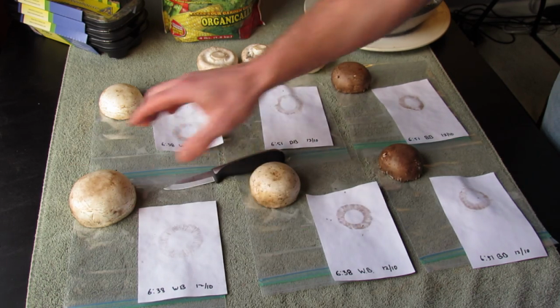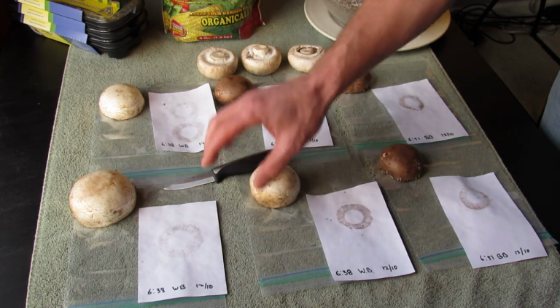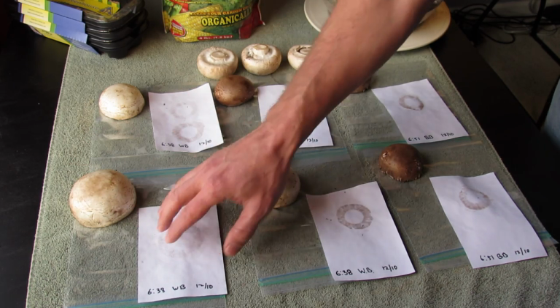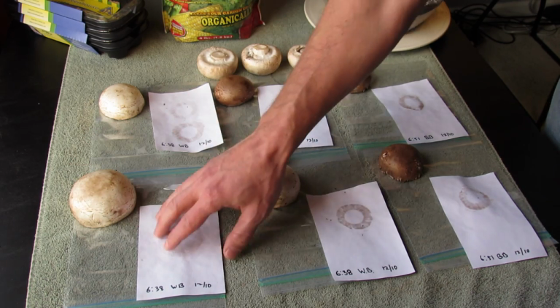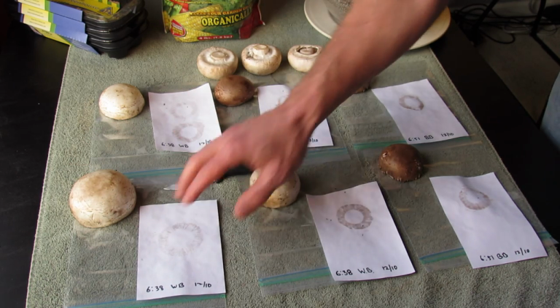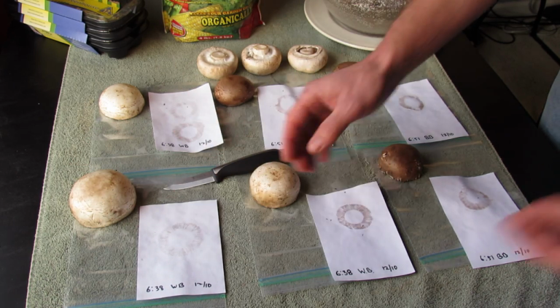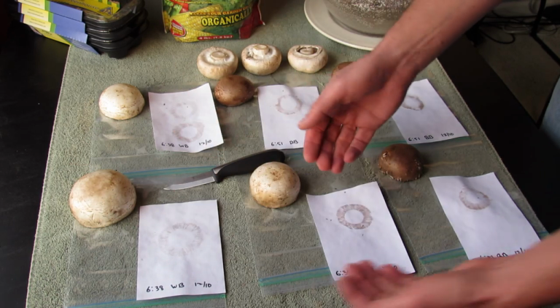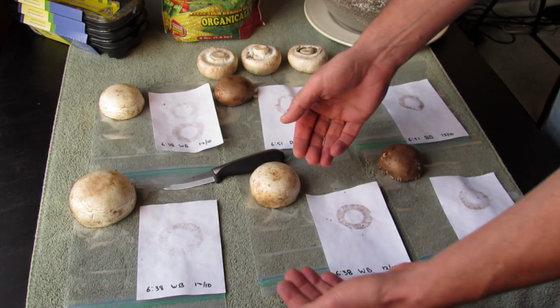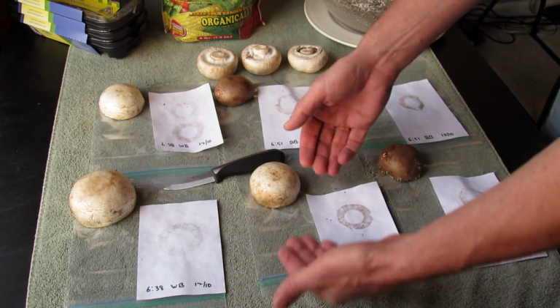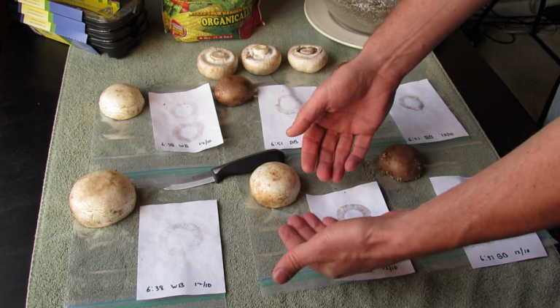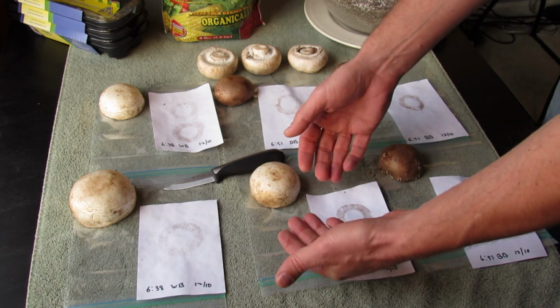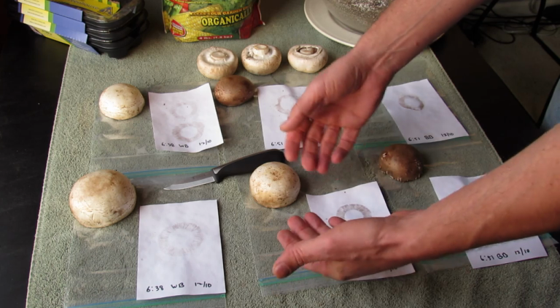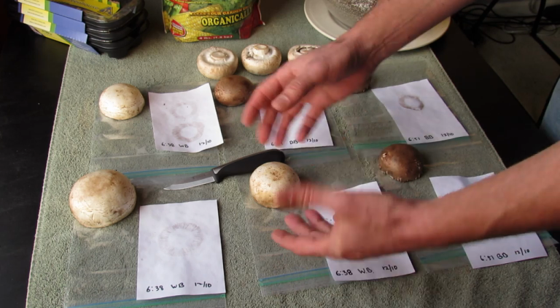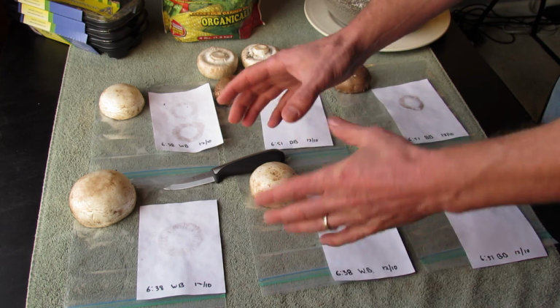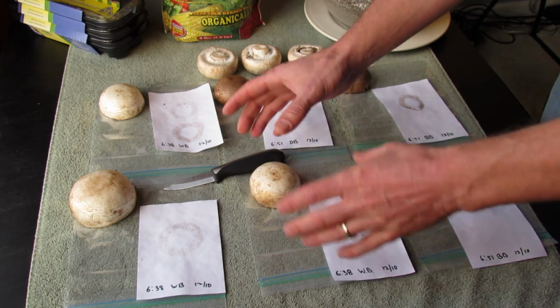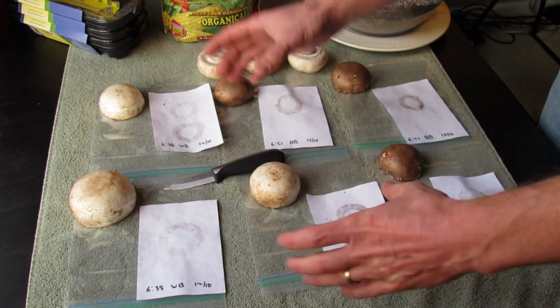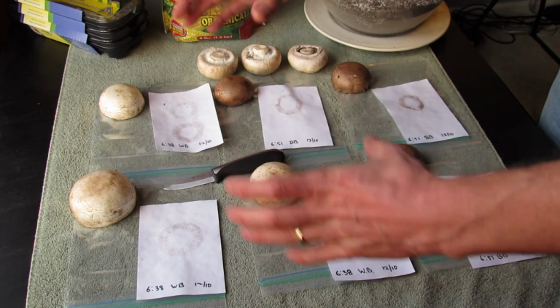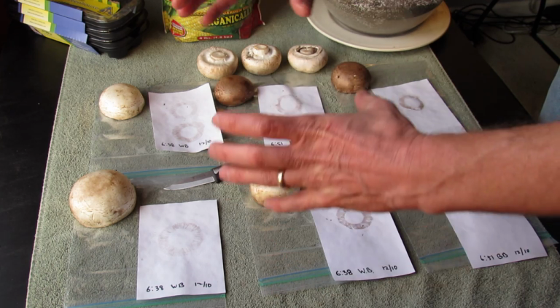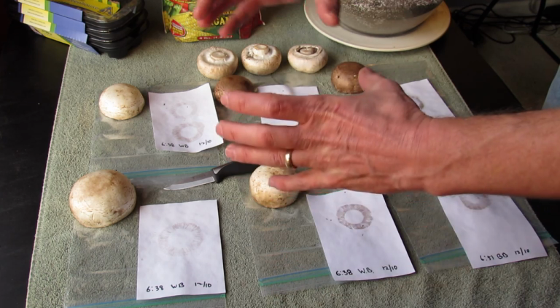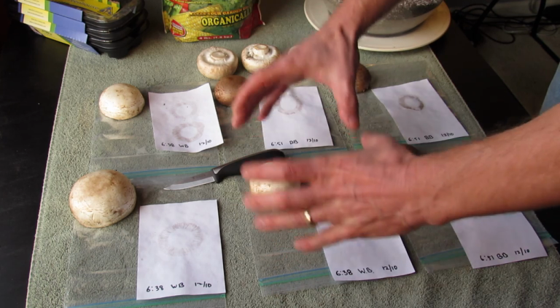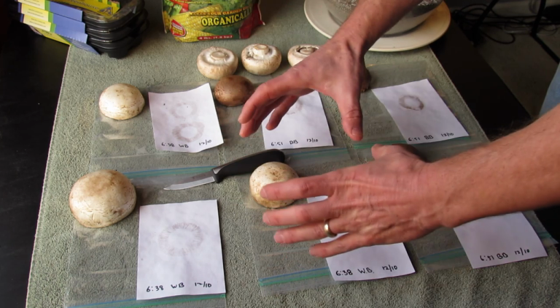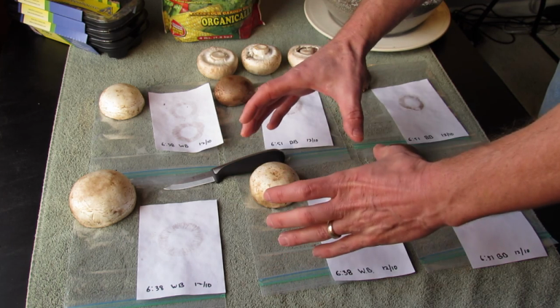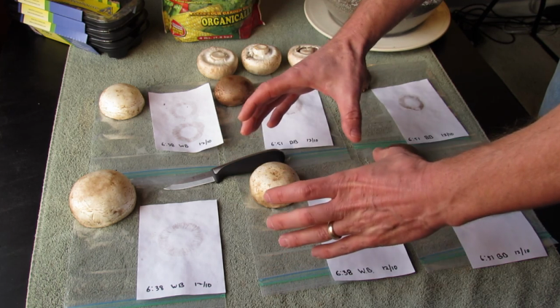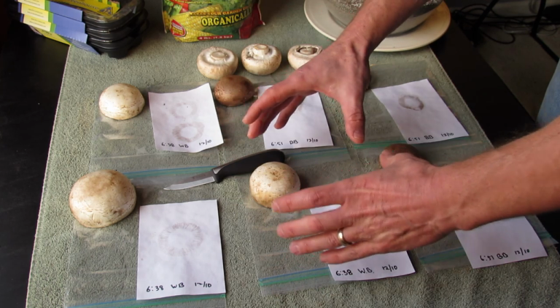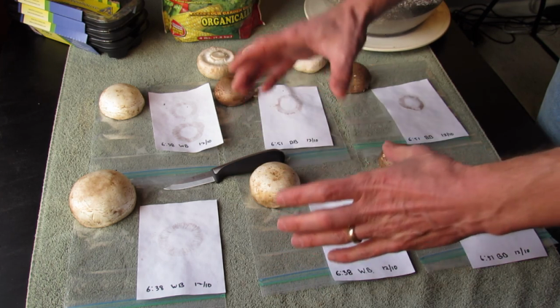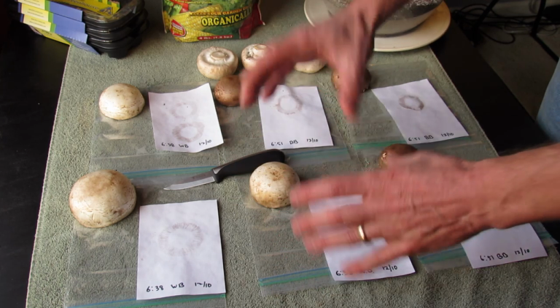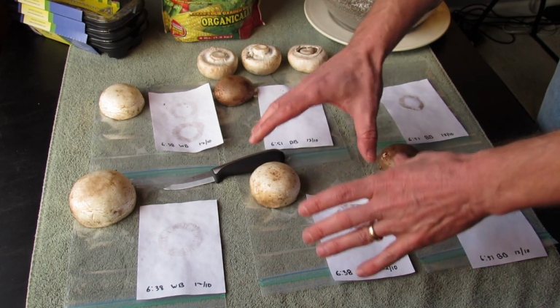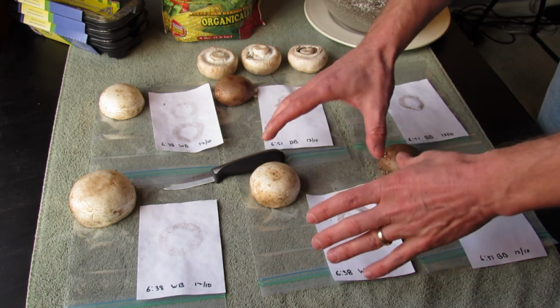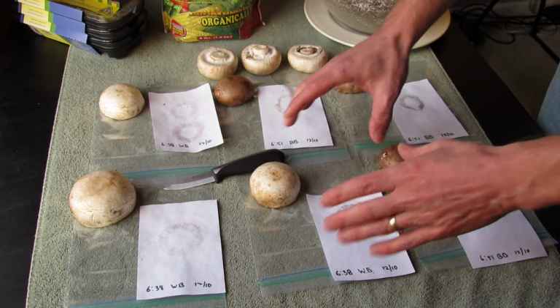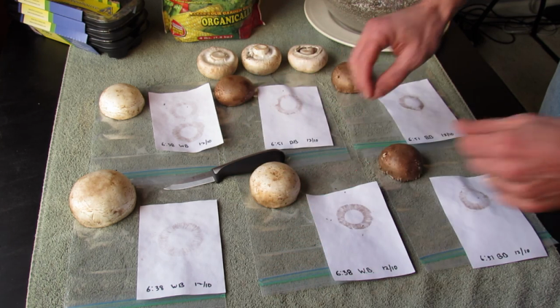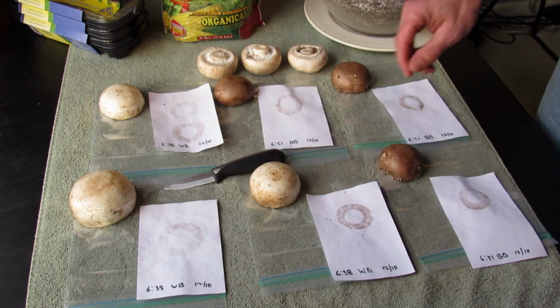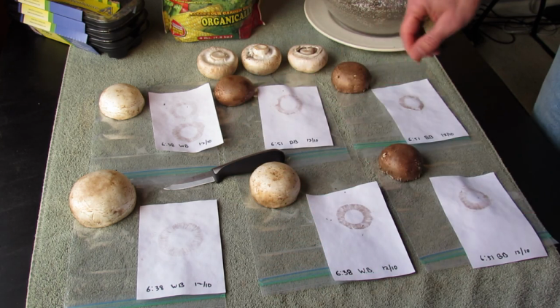Once you put them on there, you slide them into a Ziploc bag or you put a glass bowl over them. You just want to keep the moisture in.